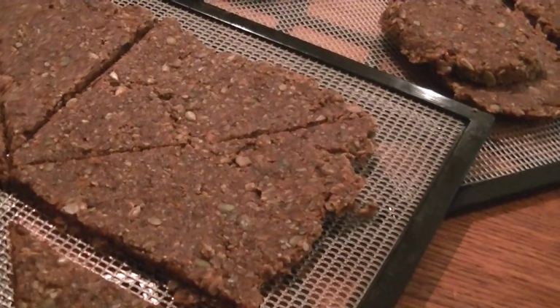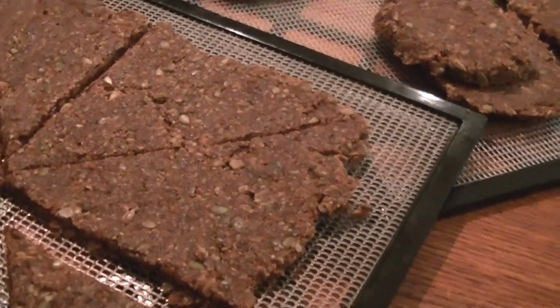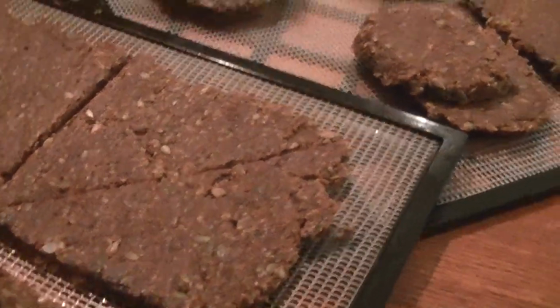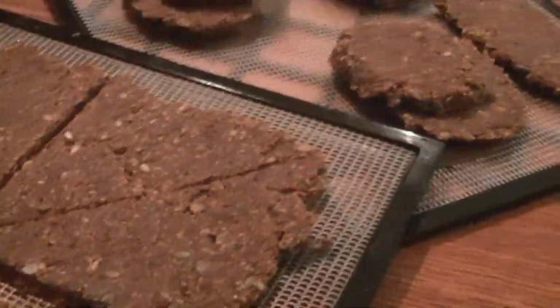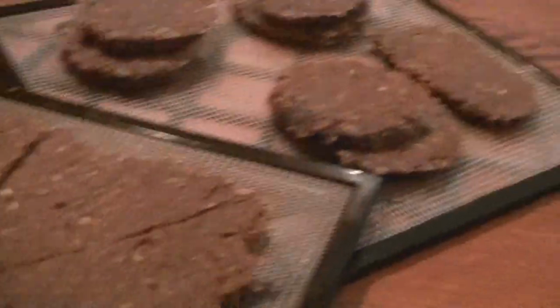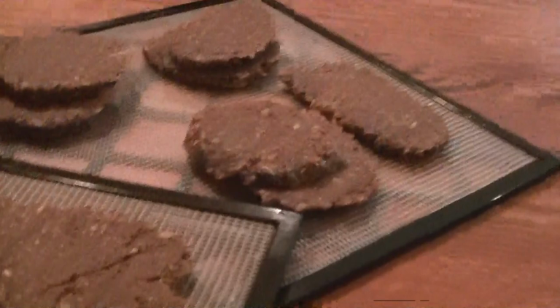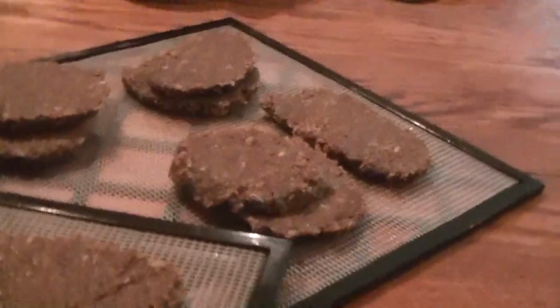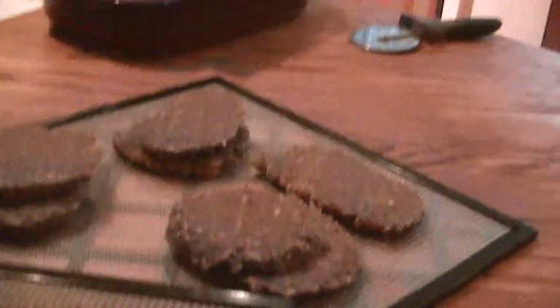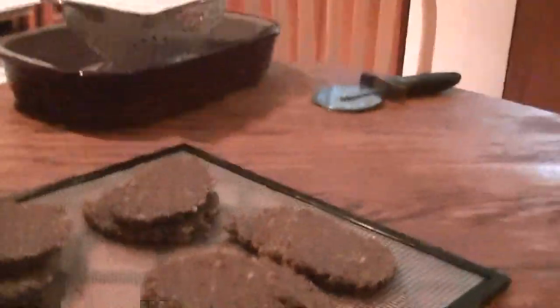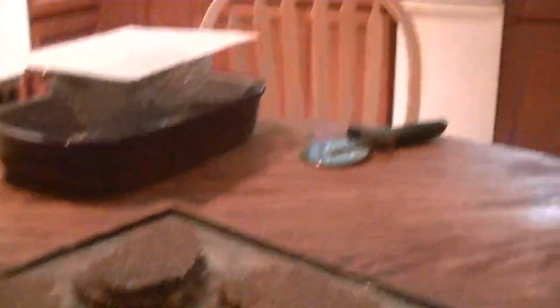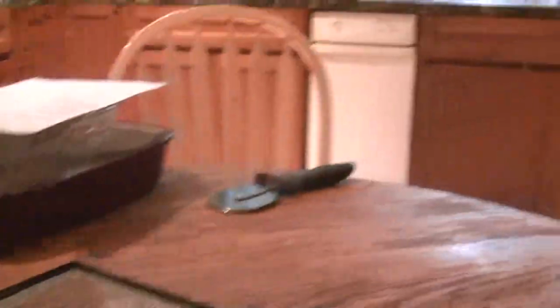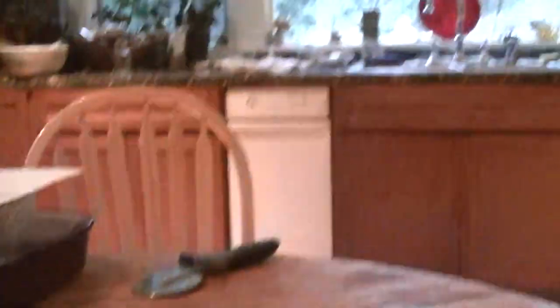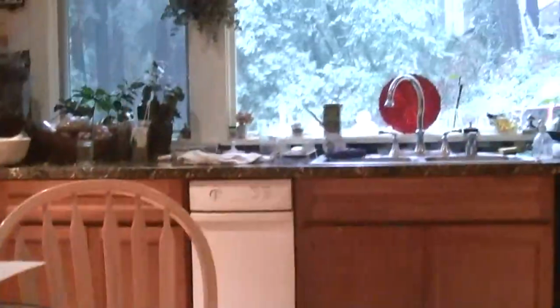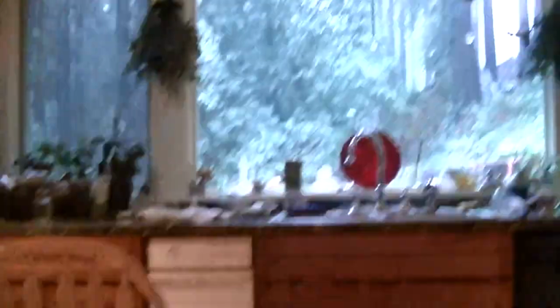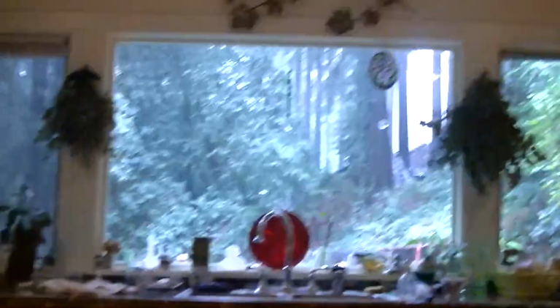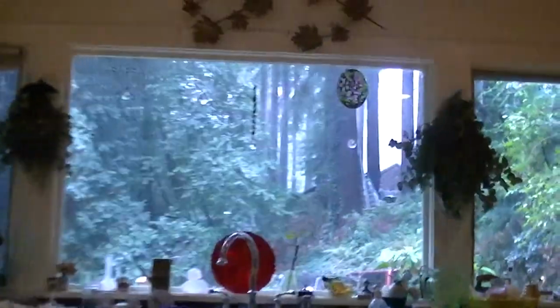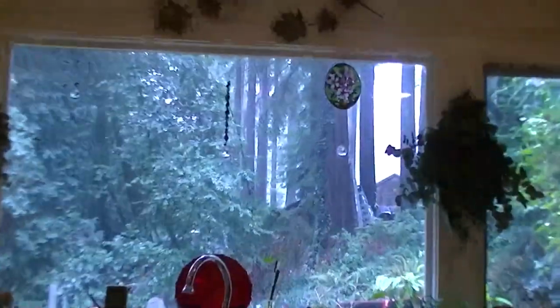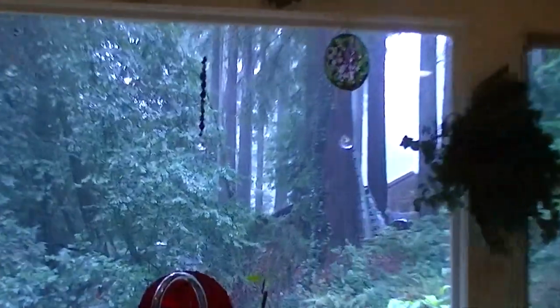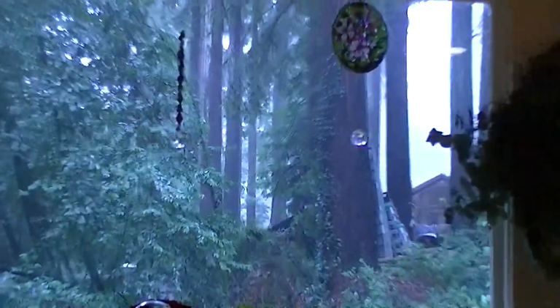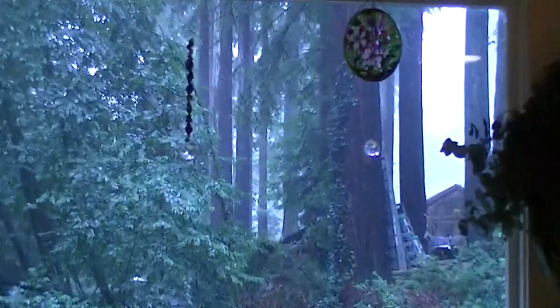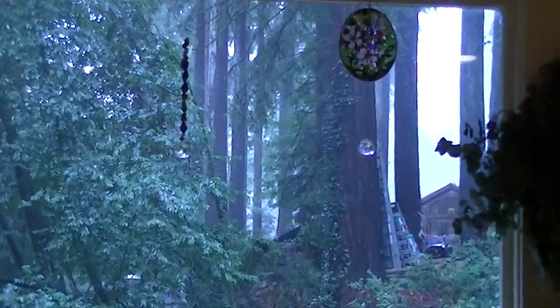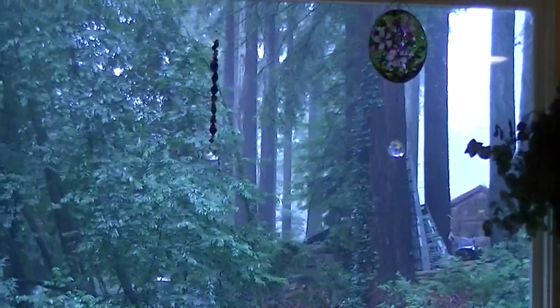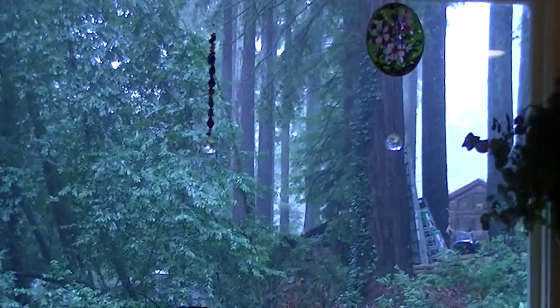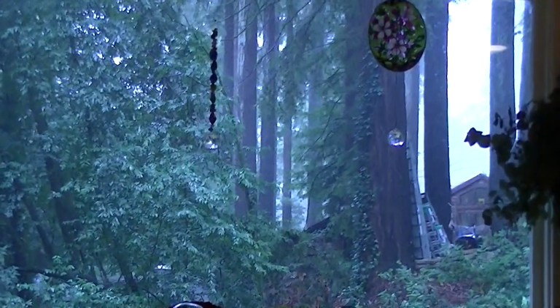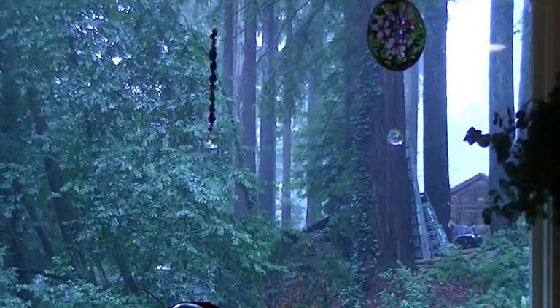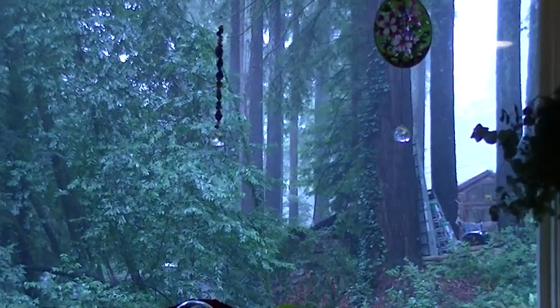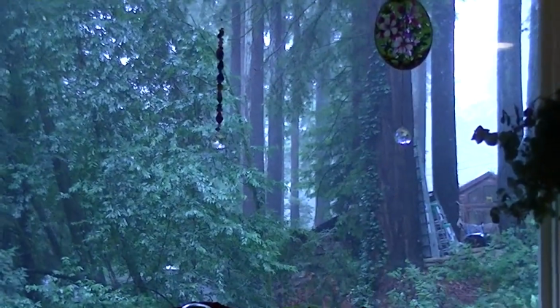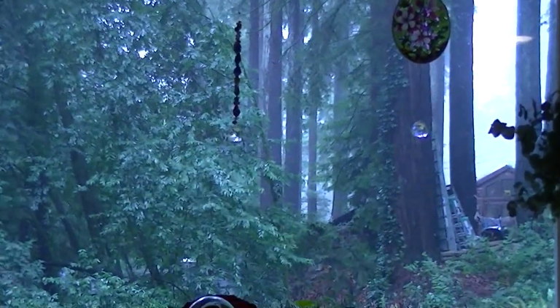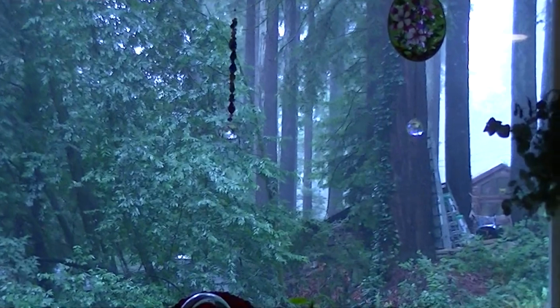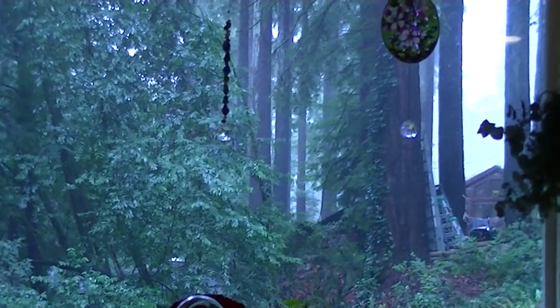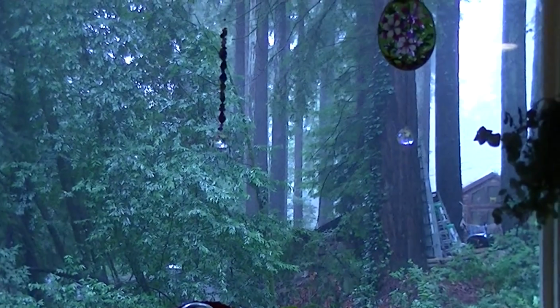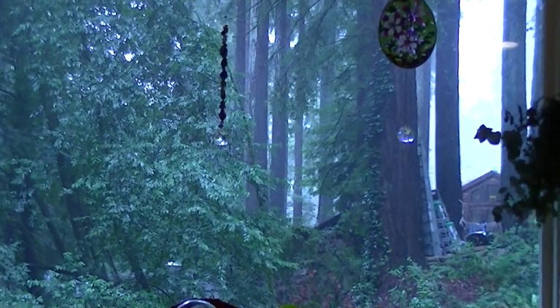Have a wonderful day! I'll be here enjoying the rain in my cabin in the woods.